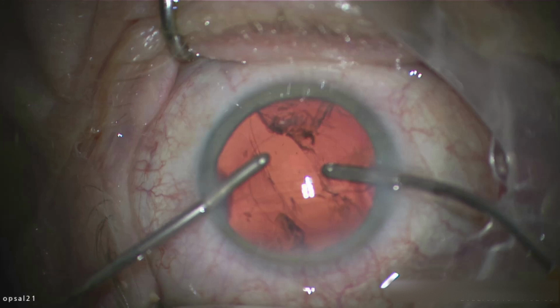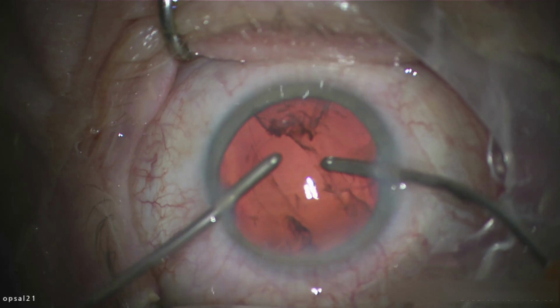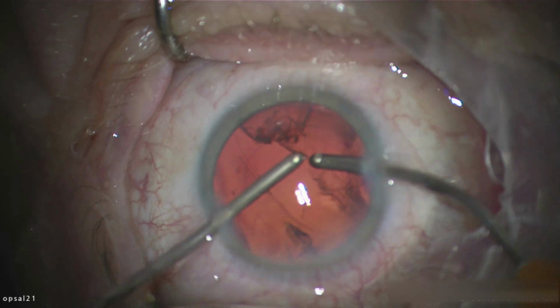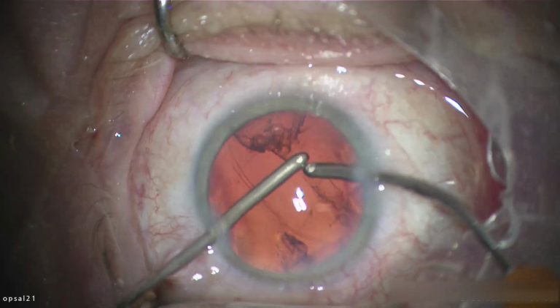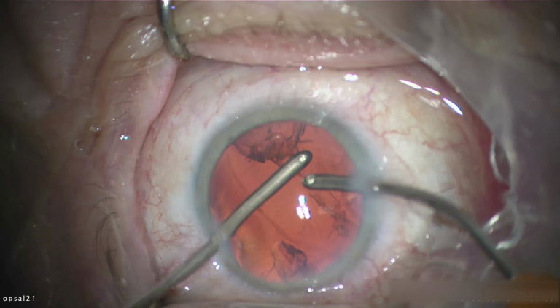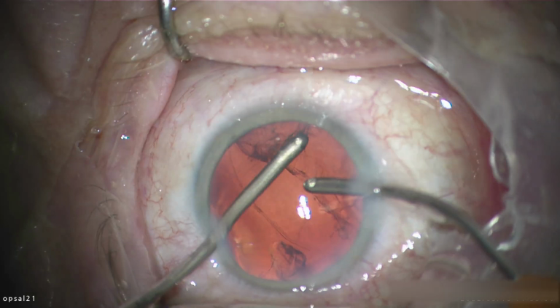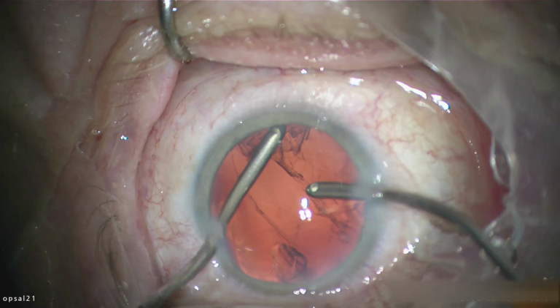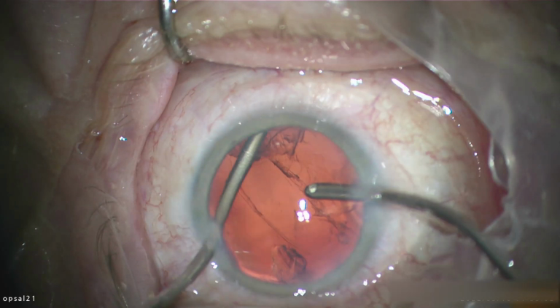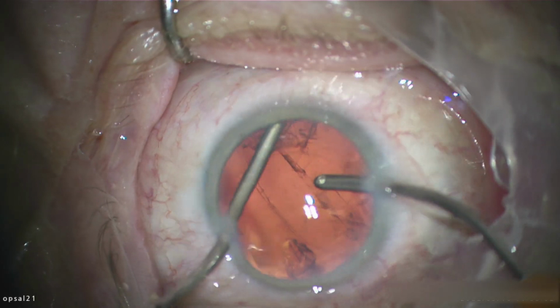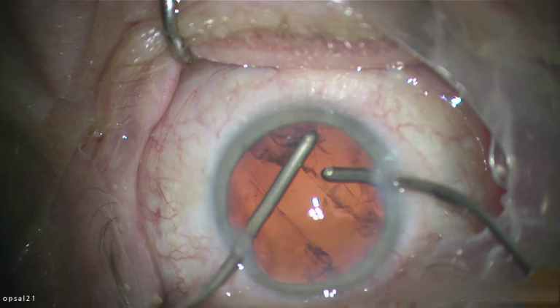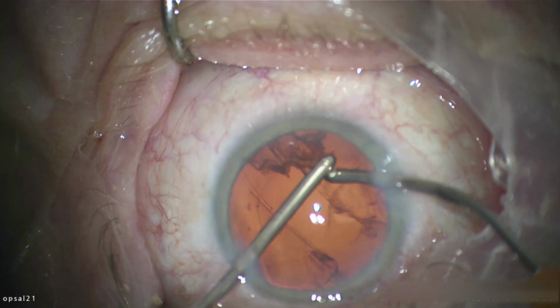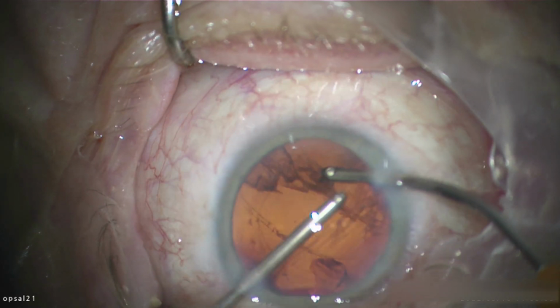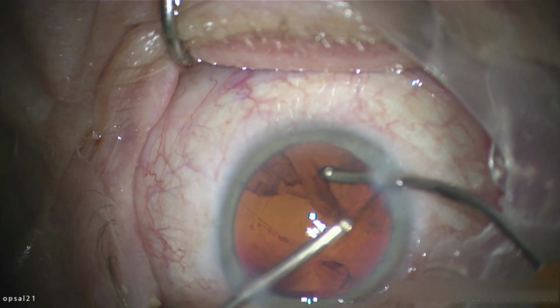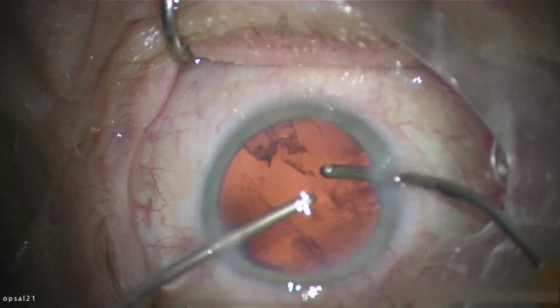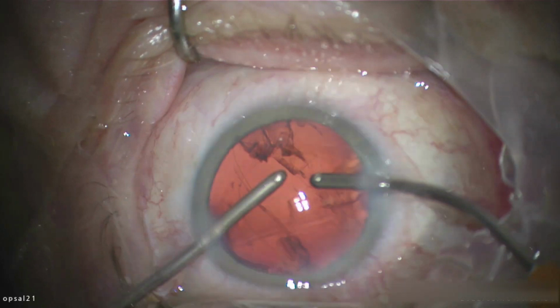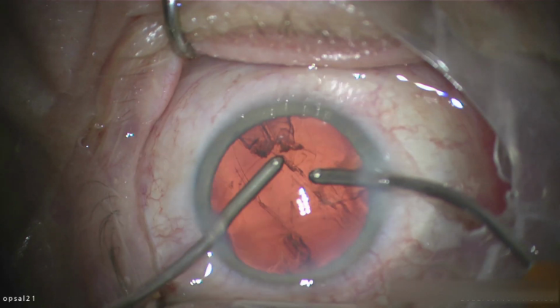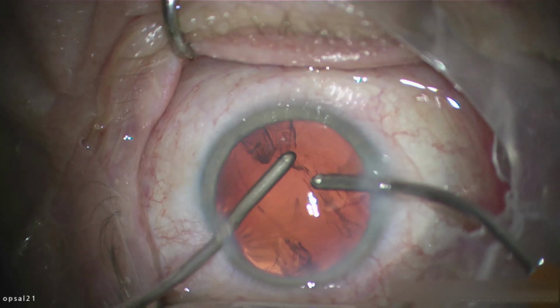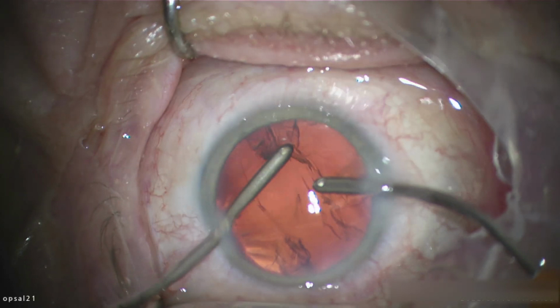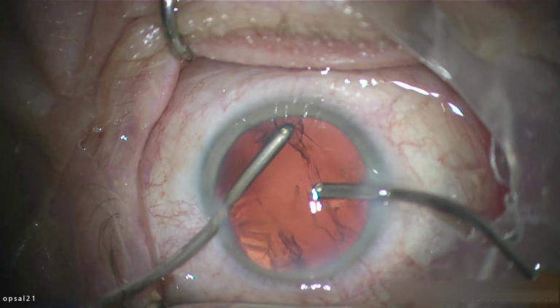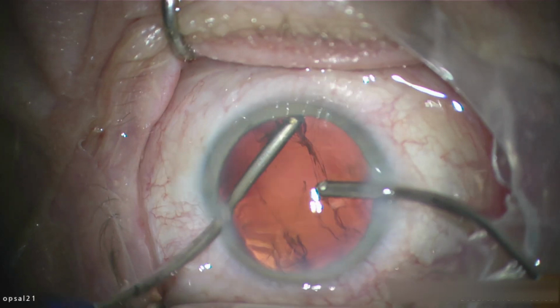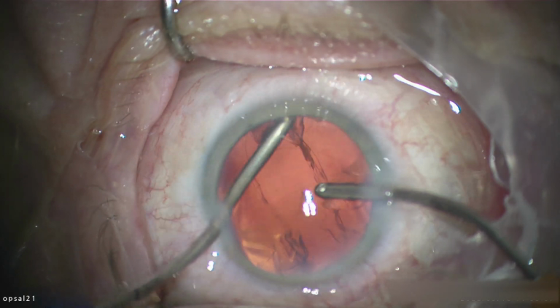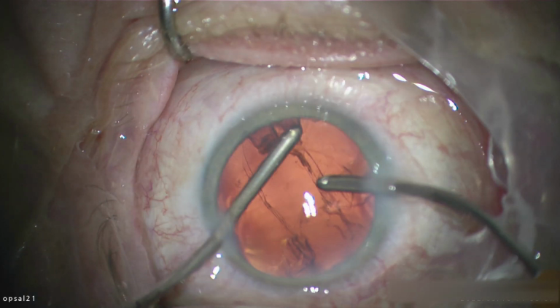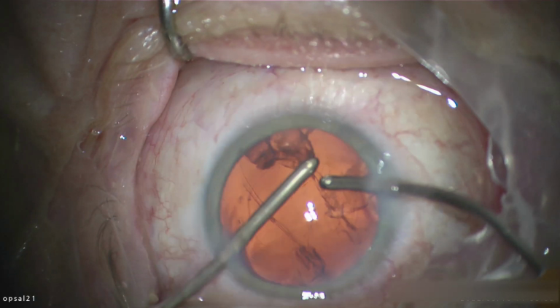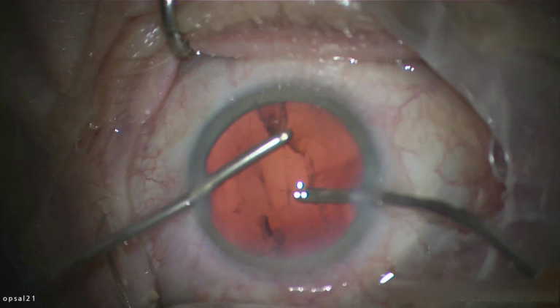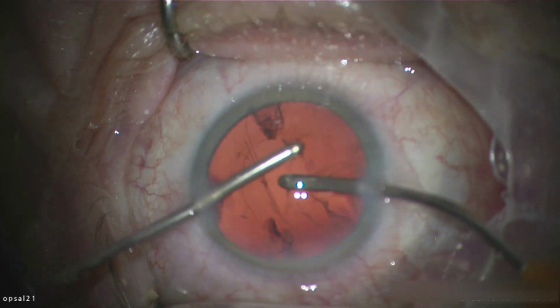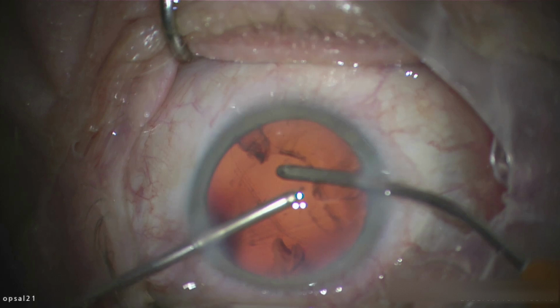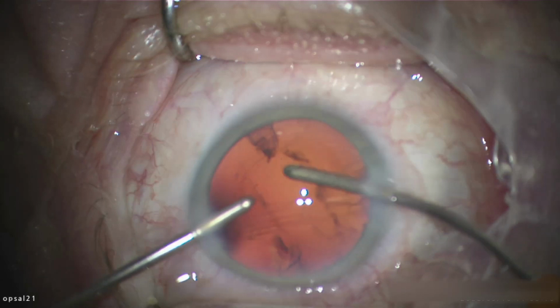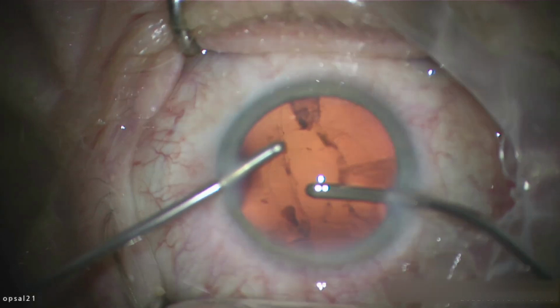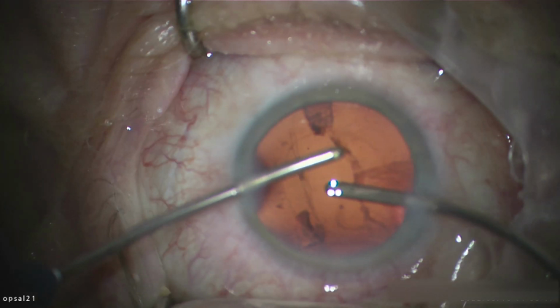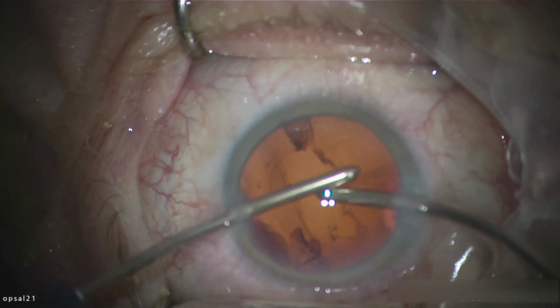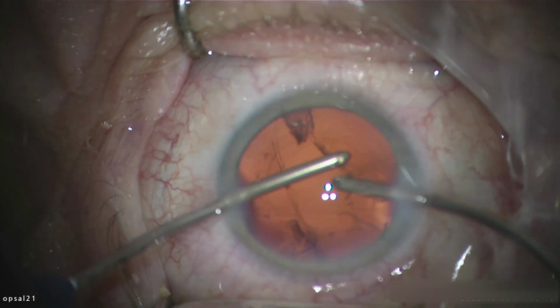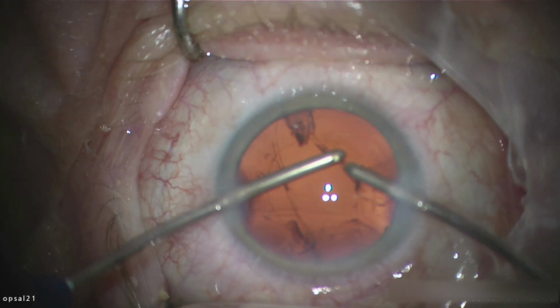A bit more work here — there are still a few more vitreous strands coming forward.